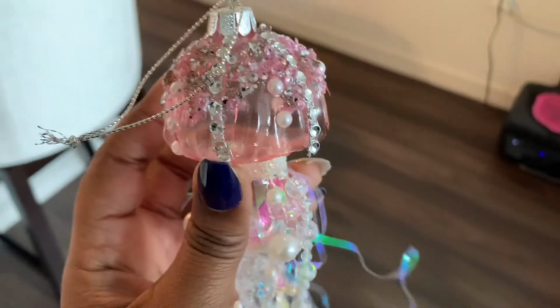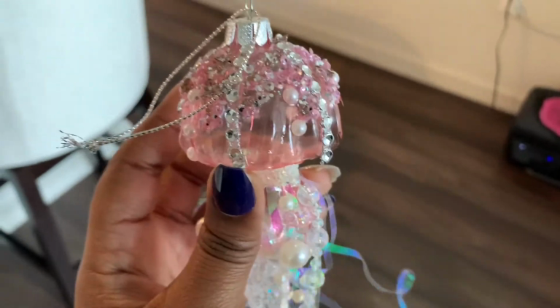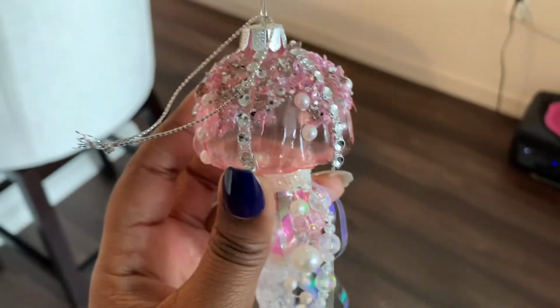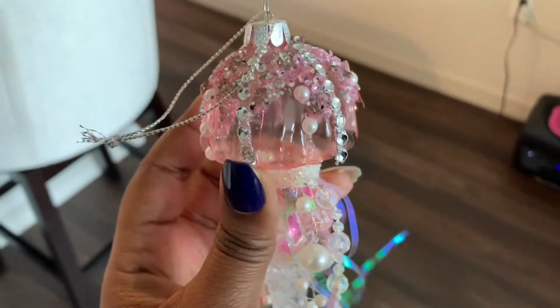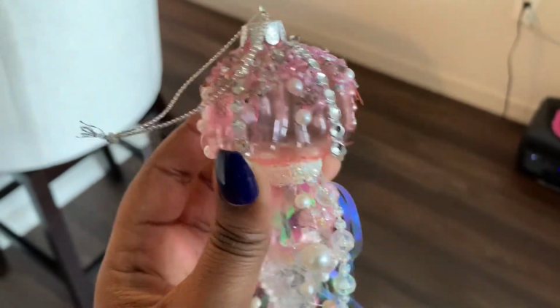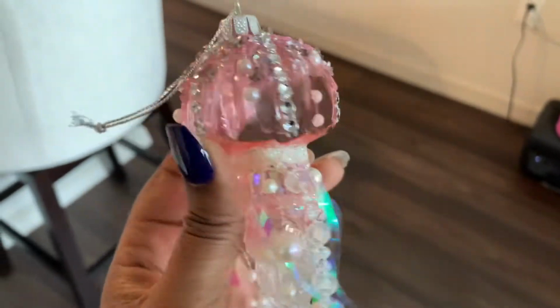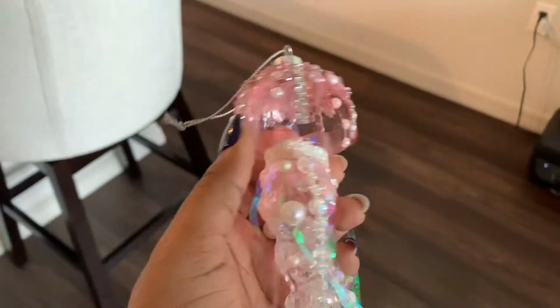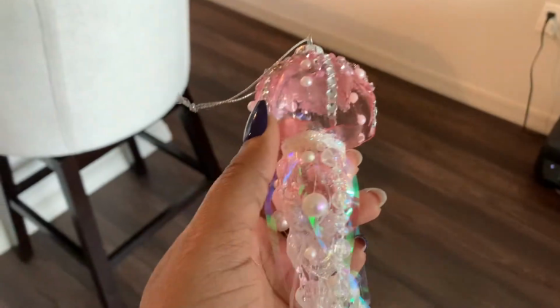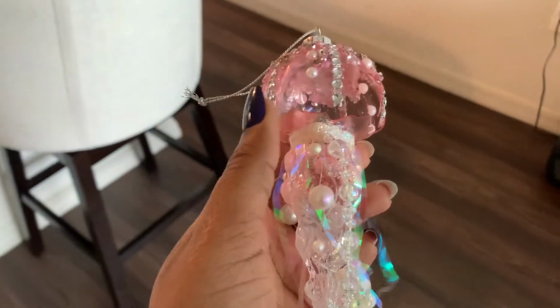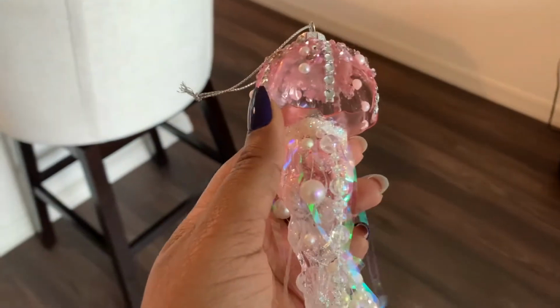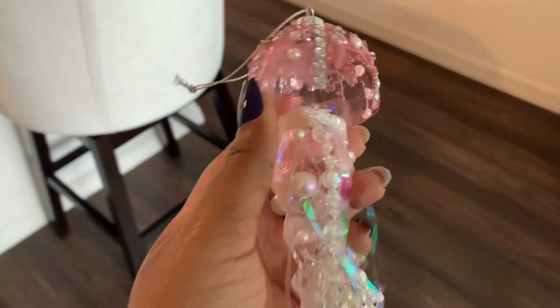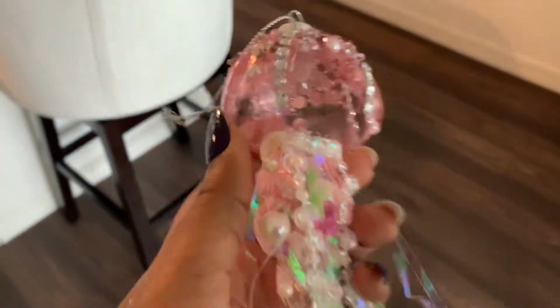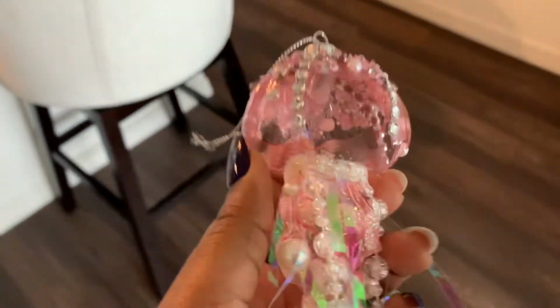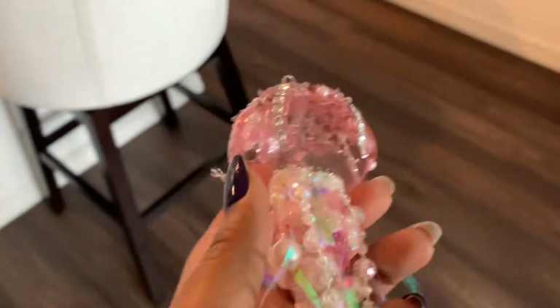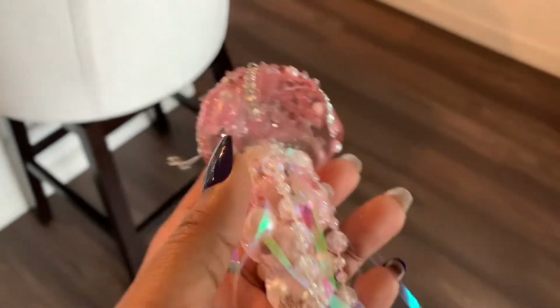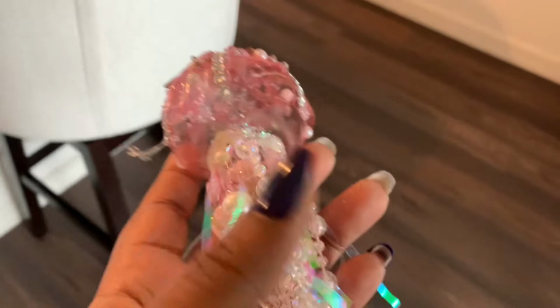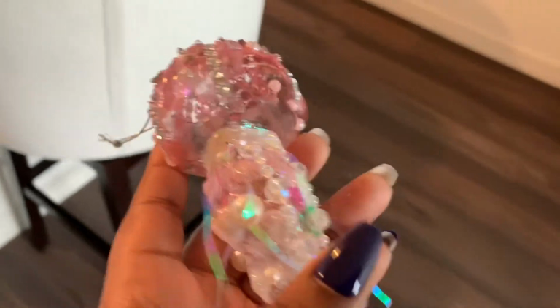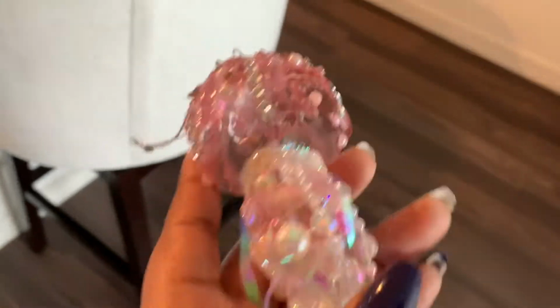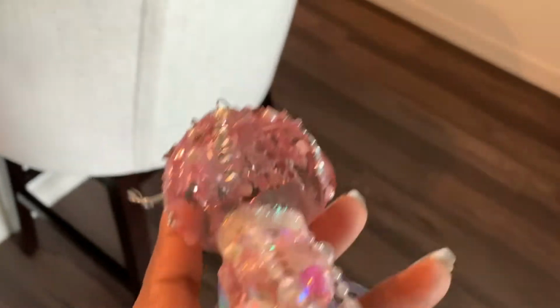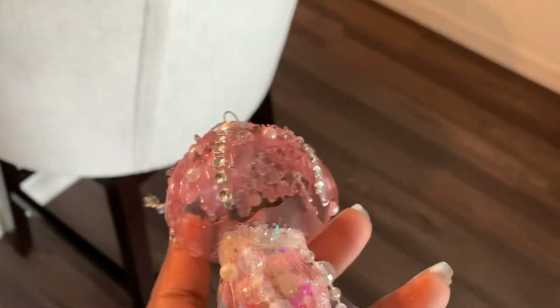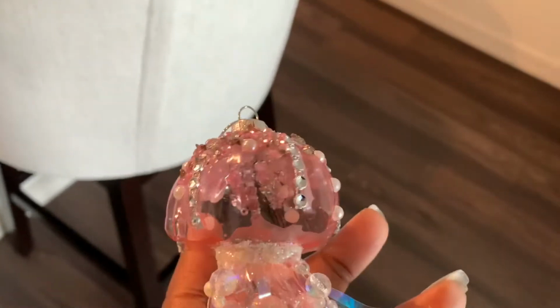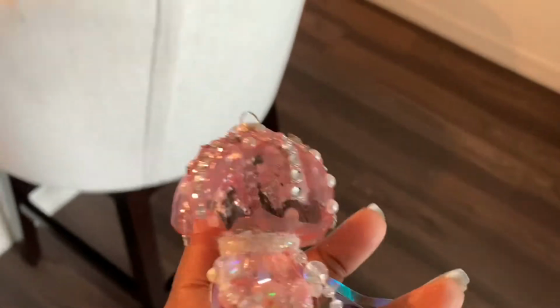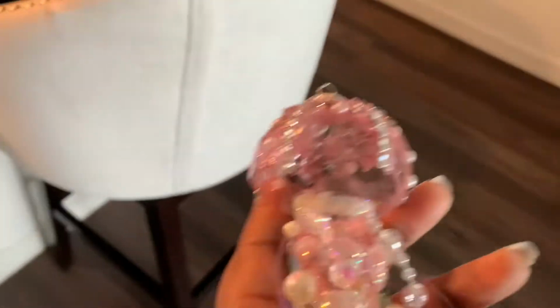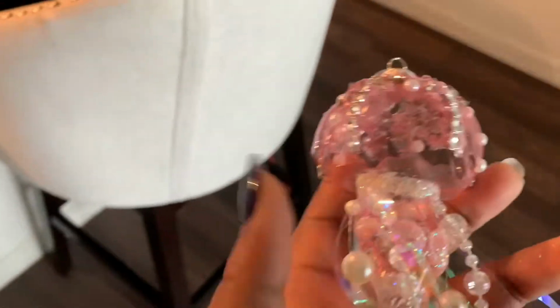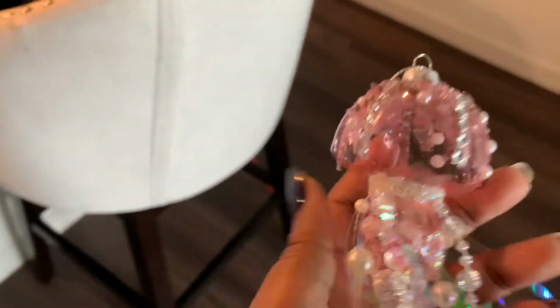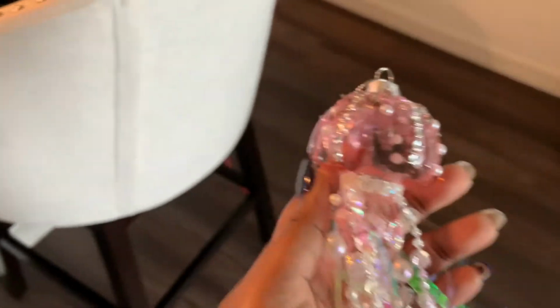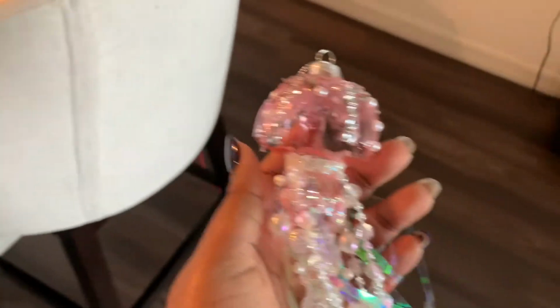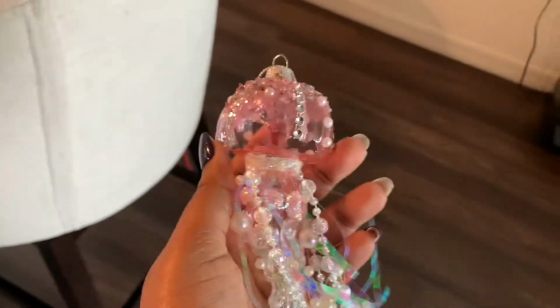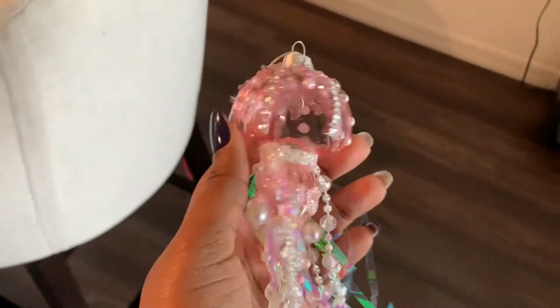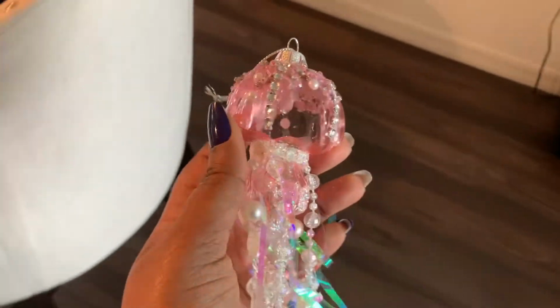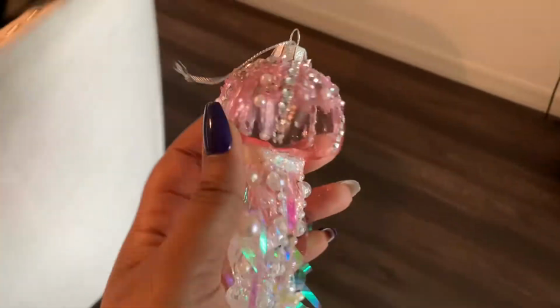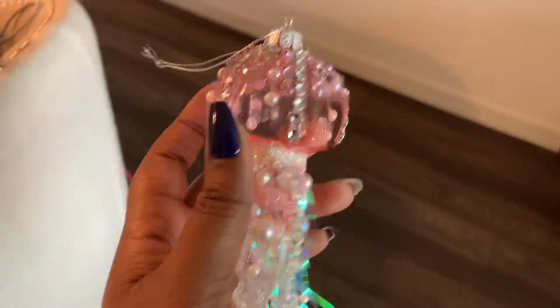Actually, I'm surprised — I've only had one ornament break so far.